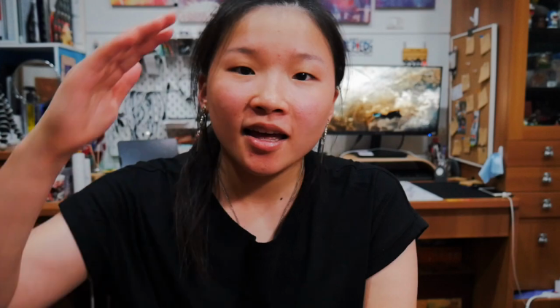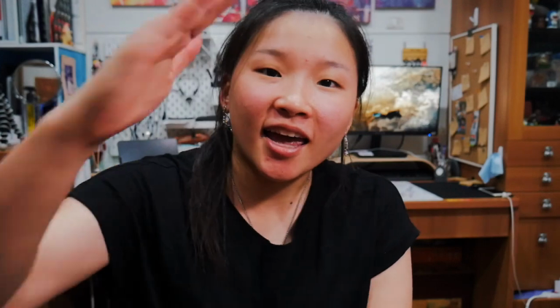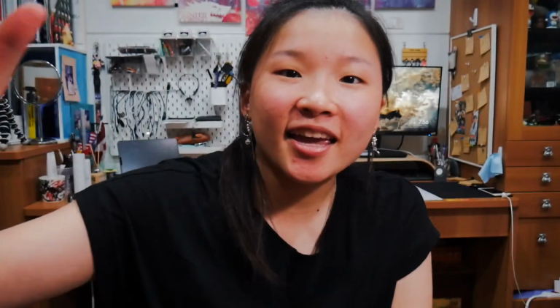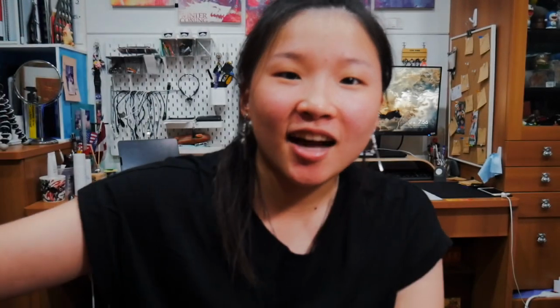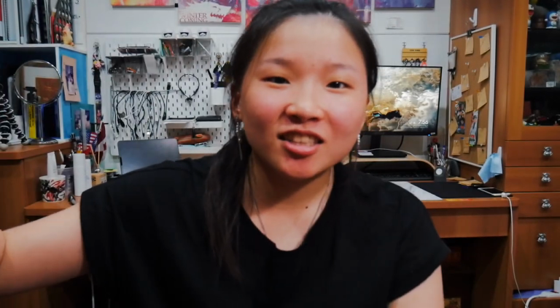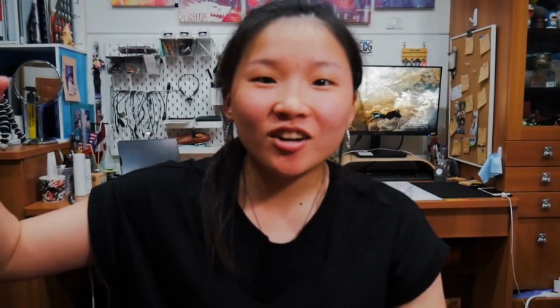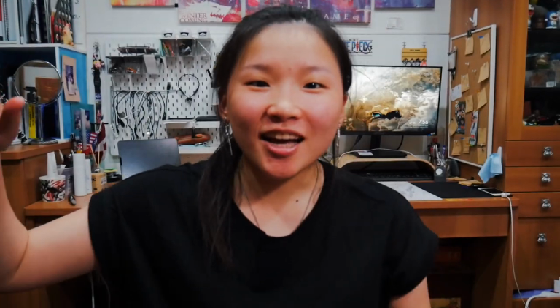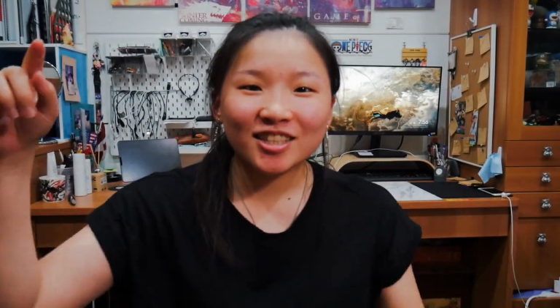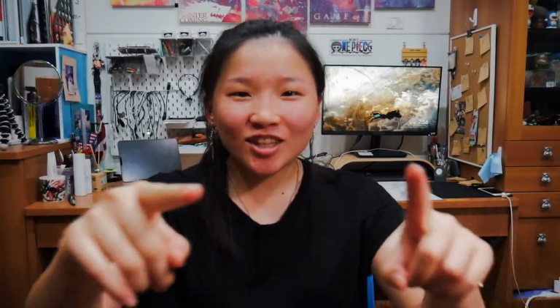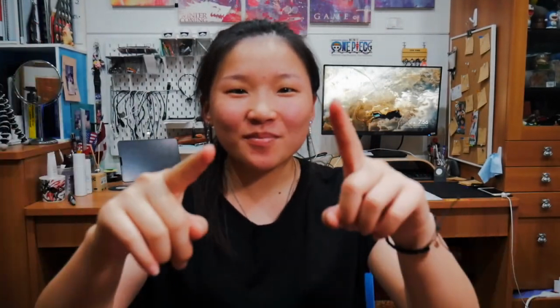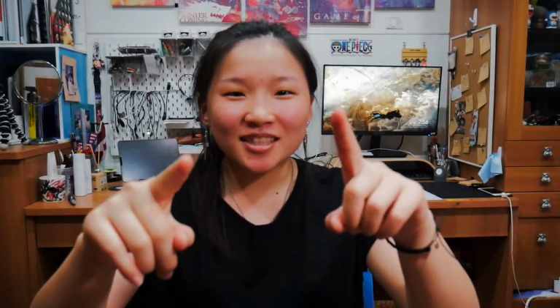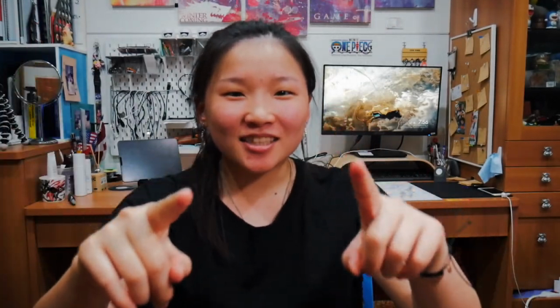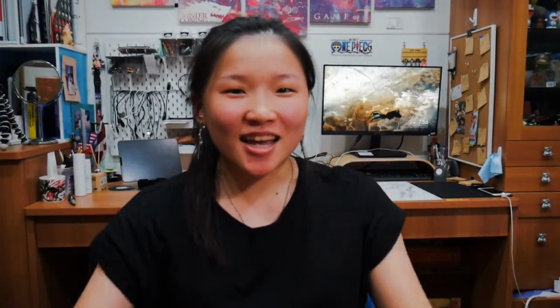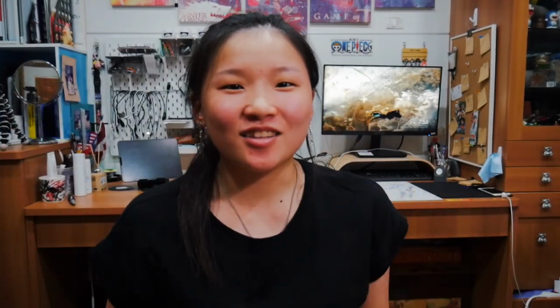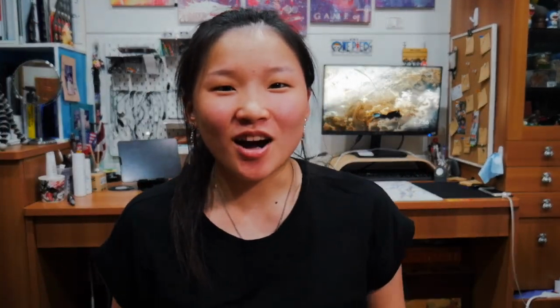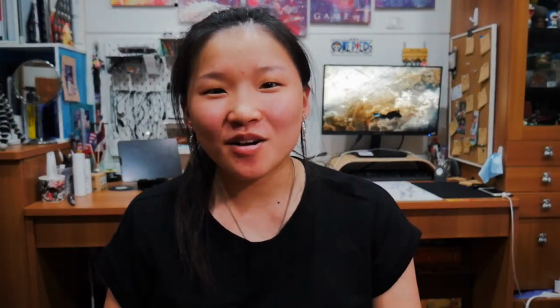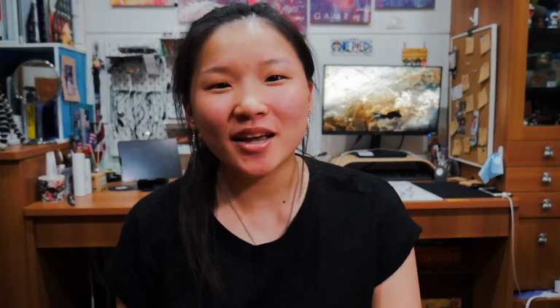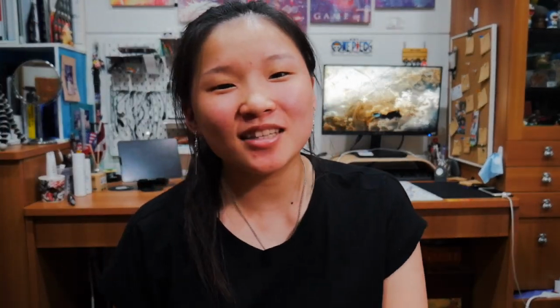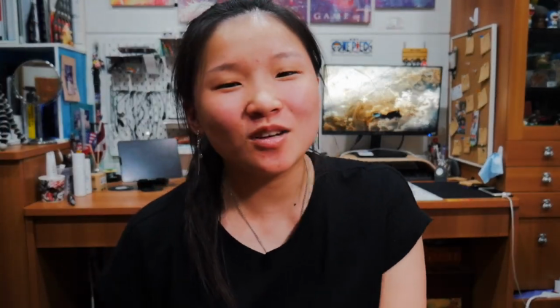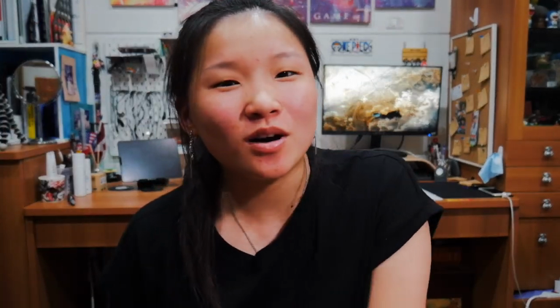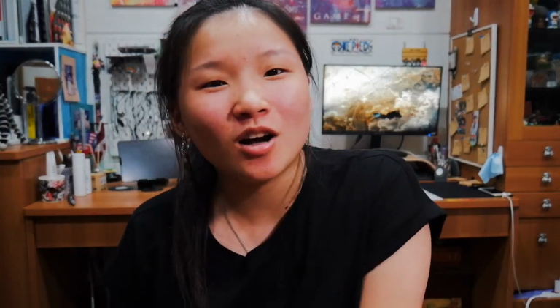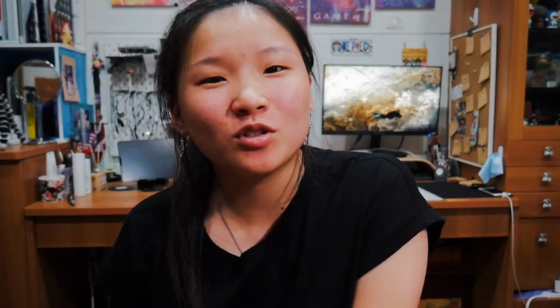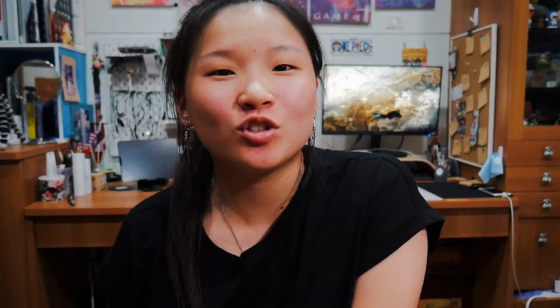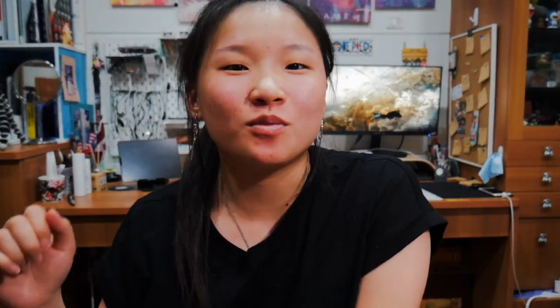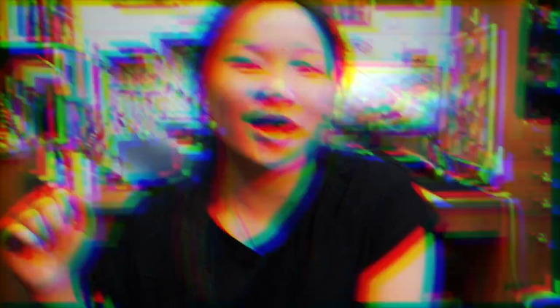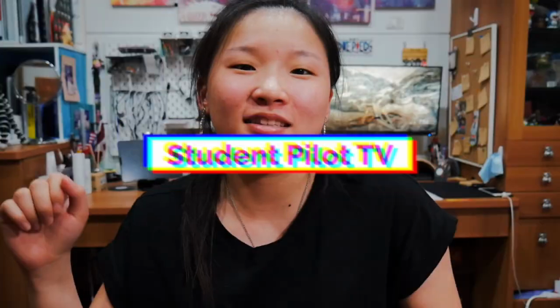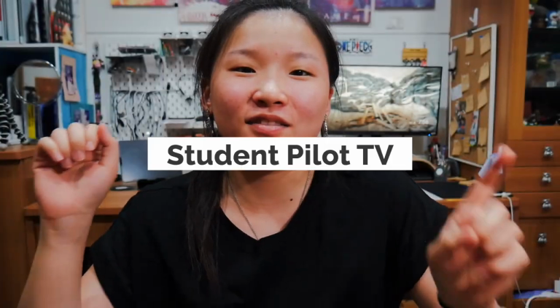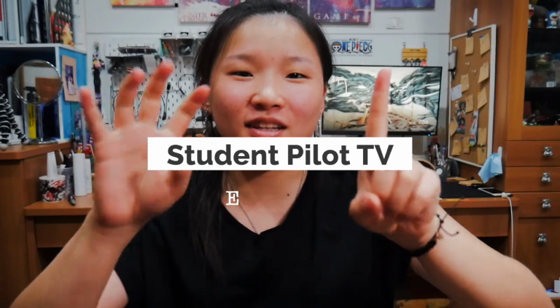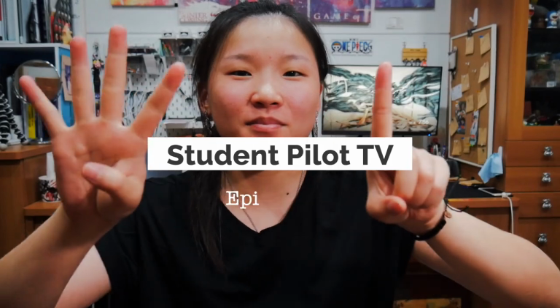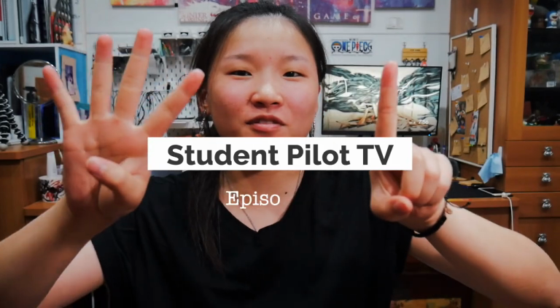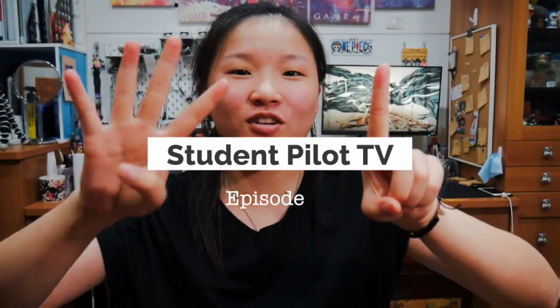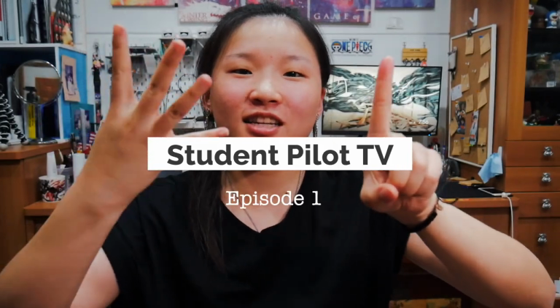Hey, how's it going guys? You look amazing today and you are amazing. Welcome to Student Pilot TV number 14.